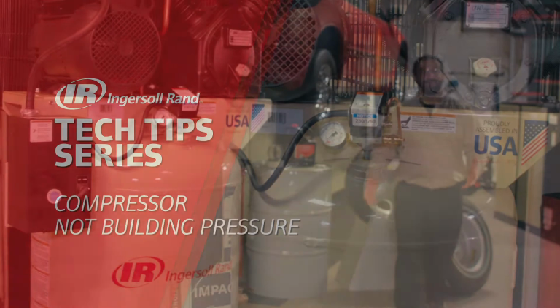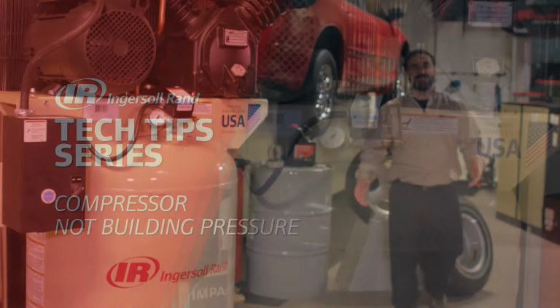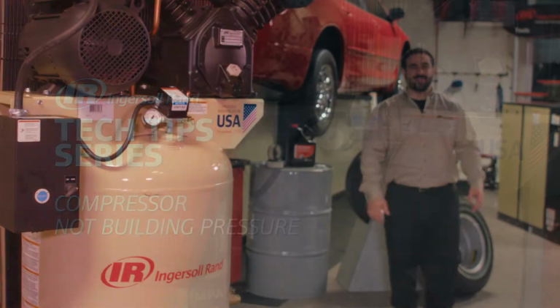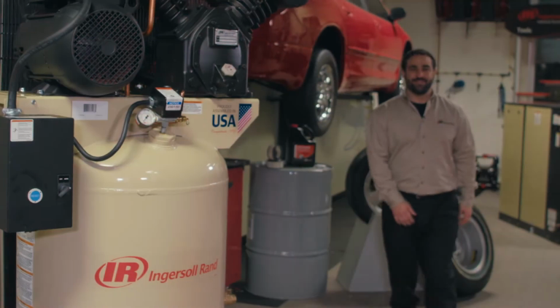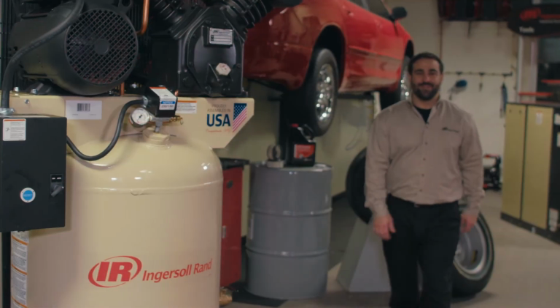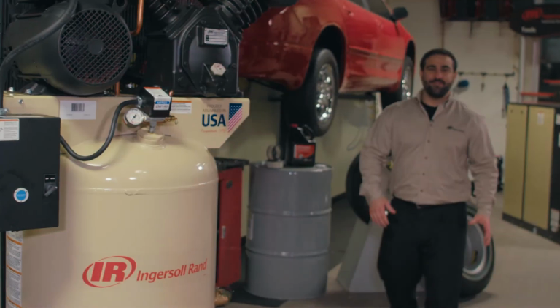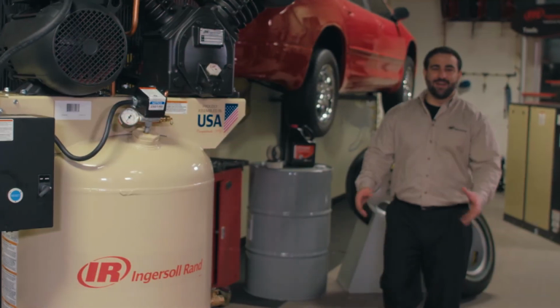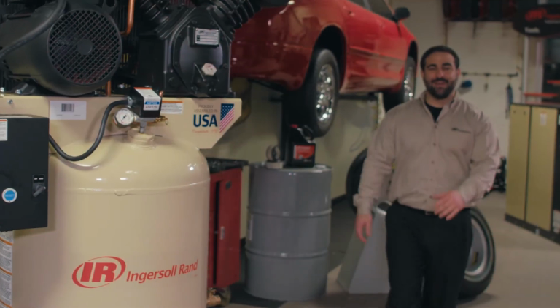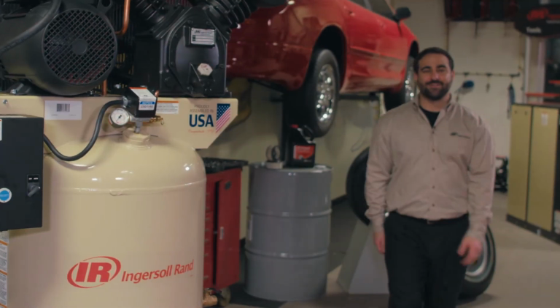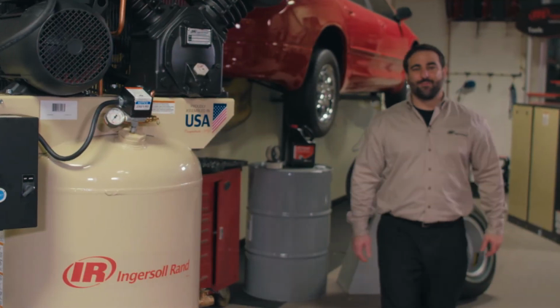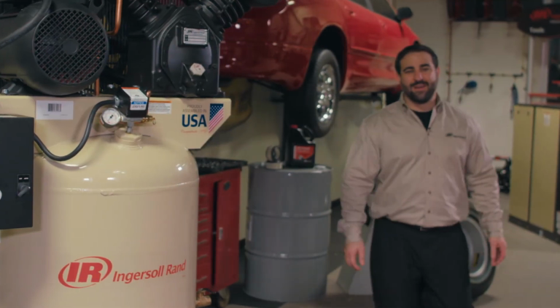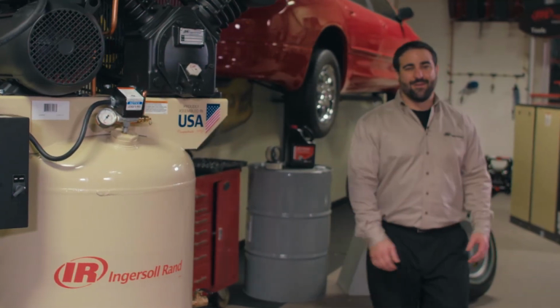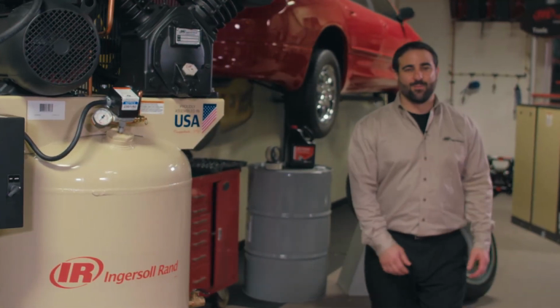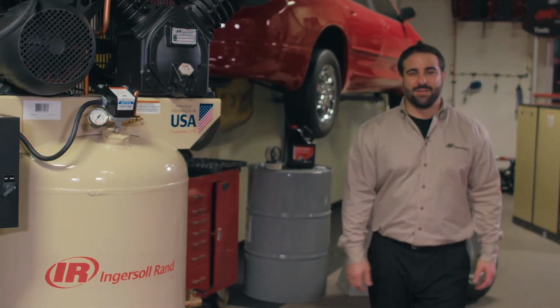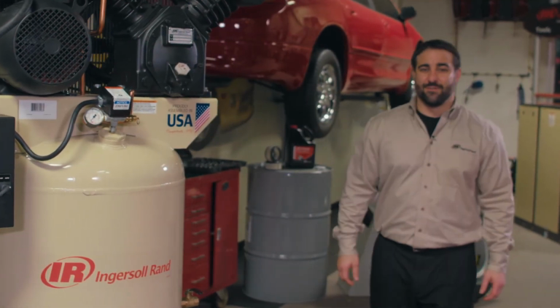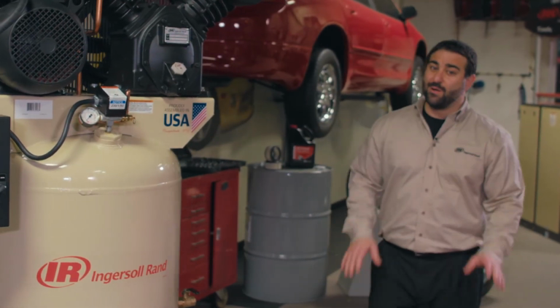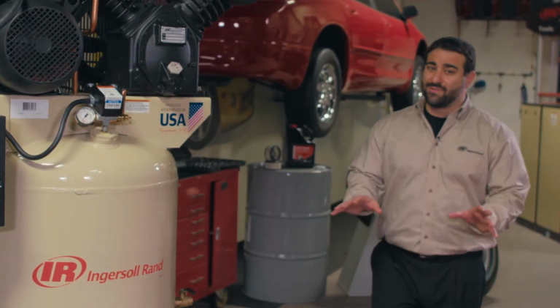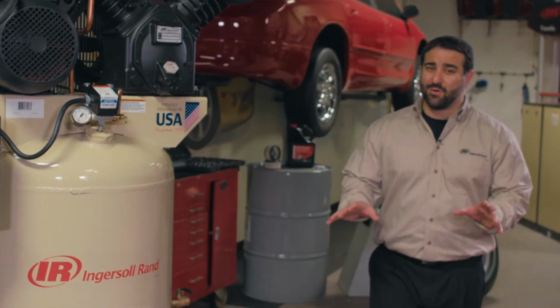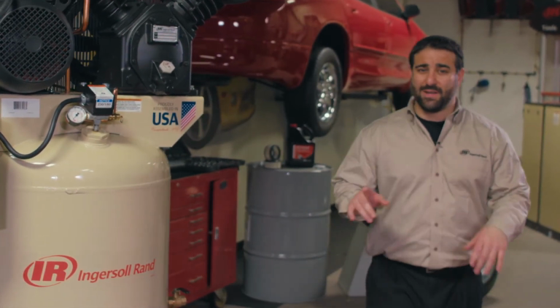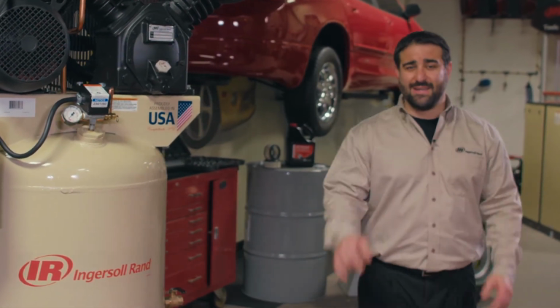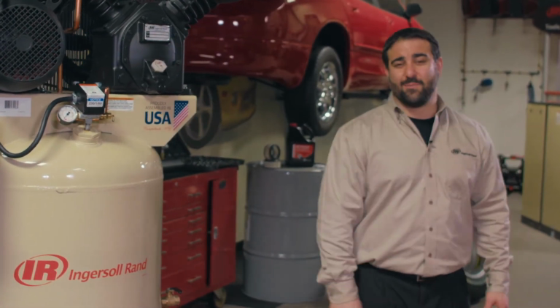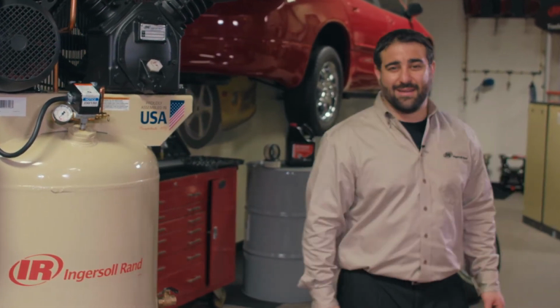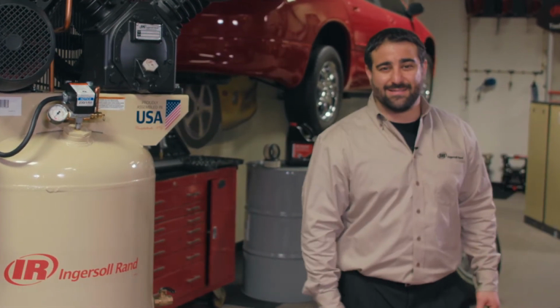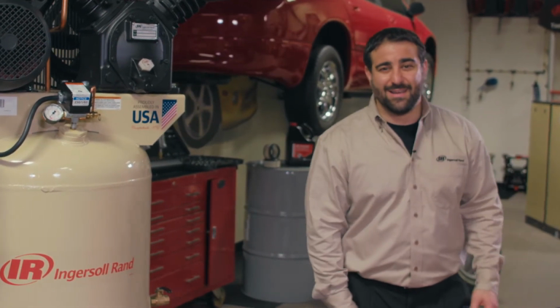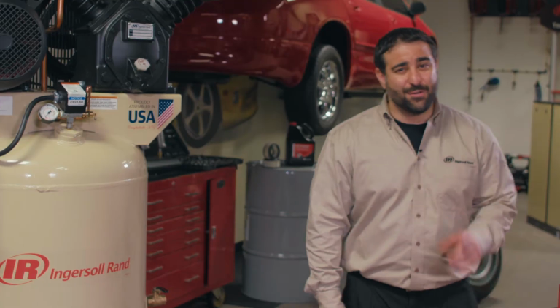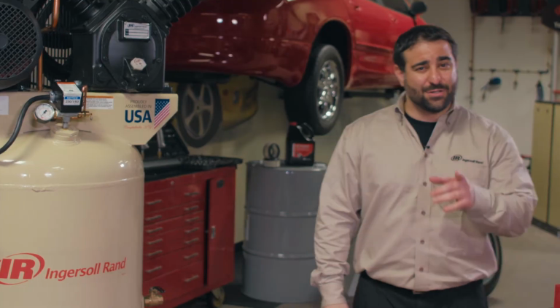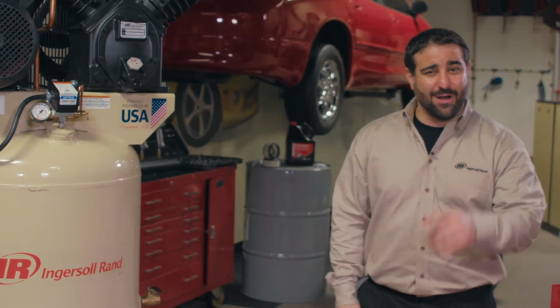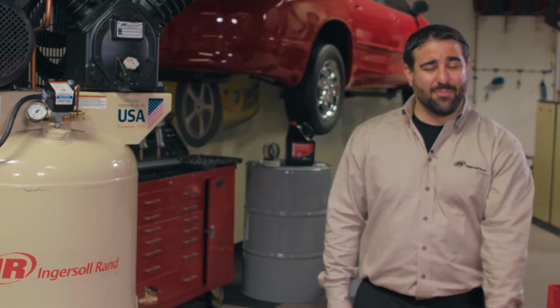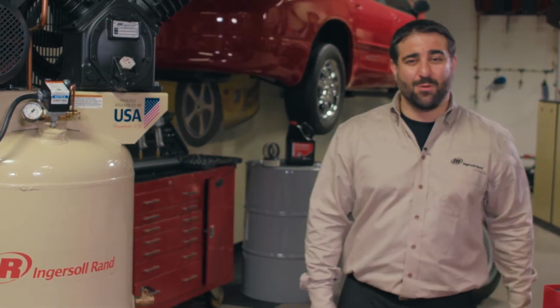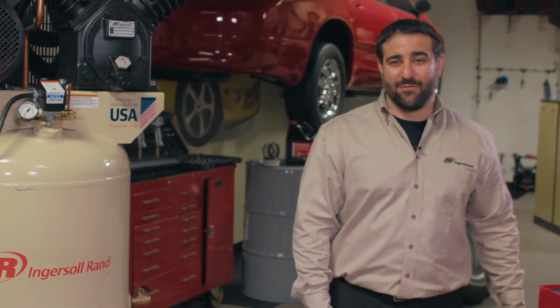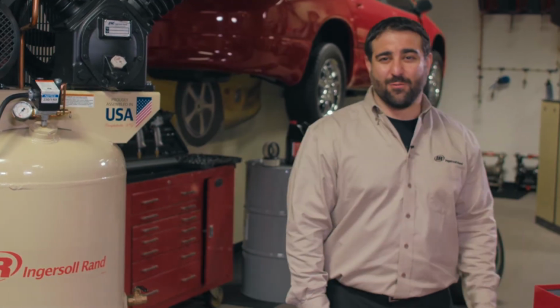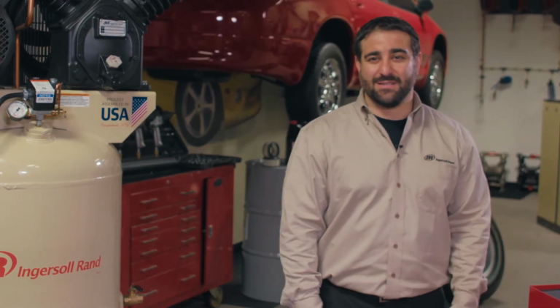Congratulations, you've got an Ingersoll Rand air compressor. With some quick, easy maintenance, you can ensure optimal performance.